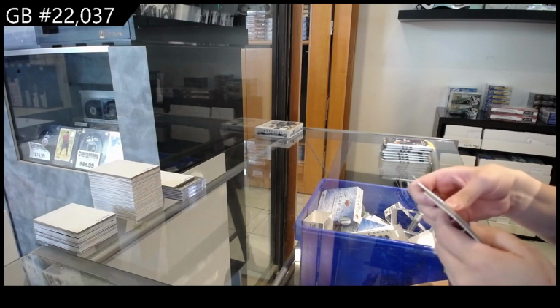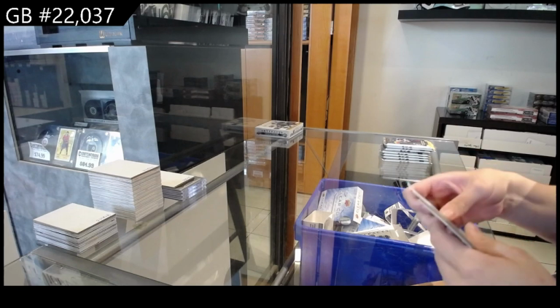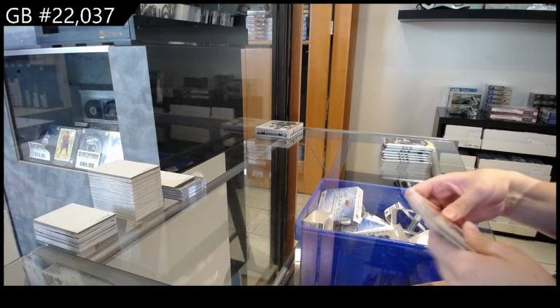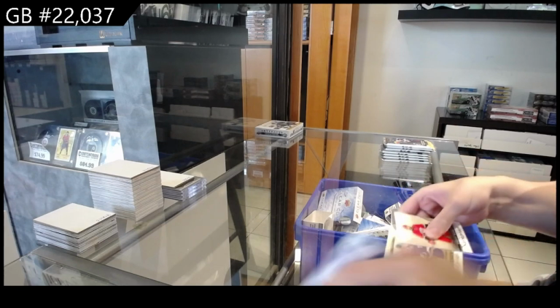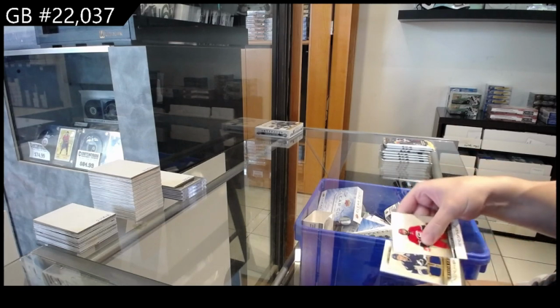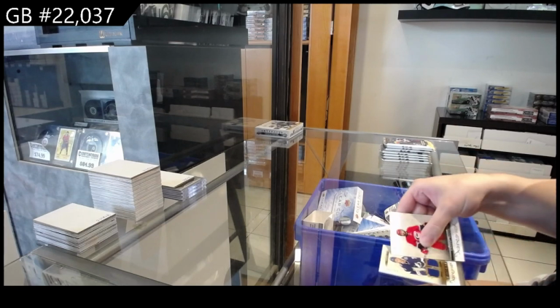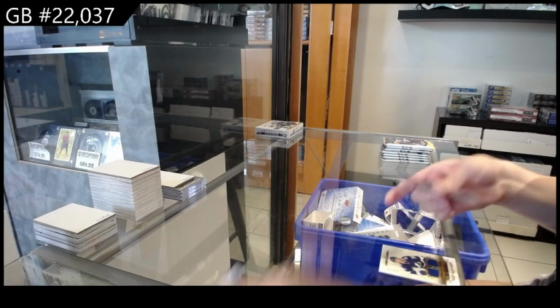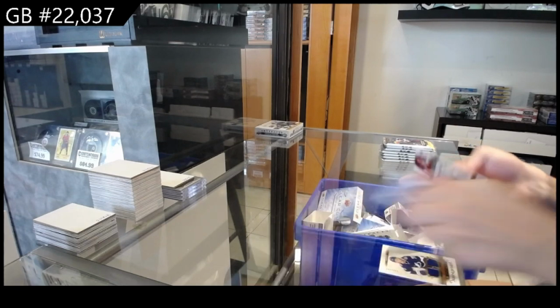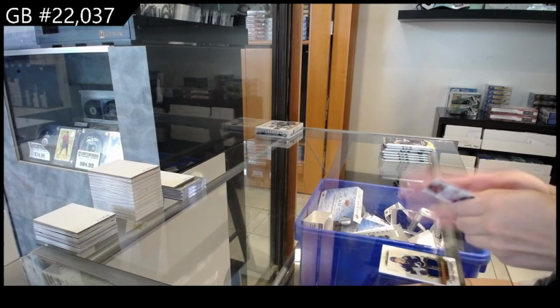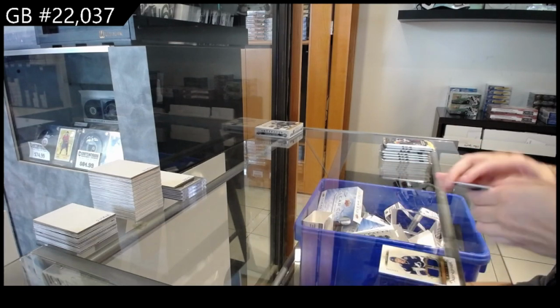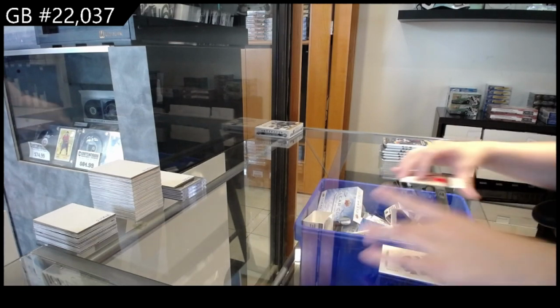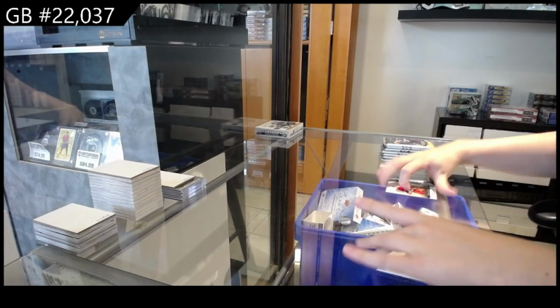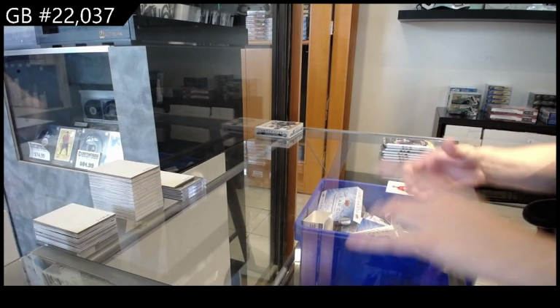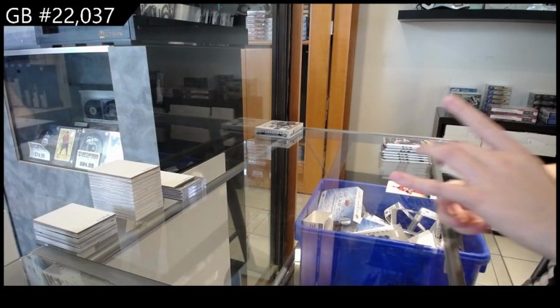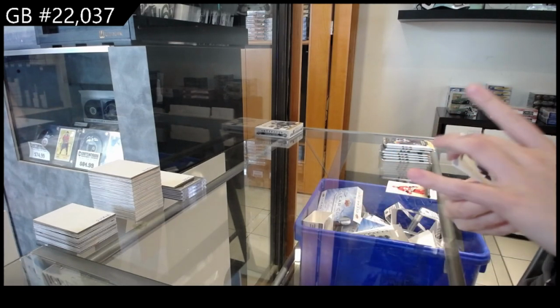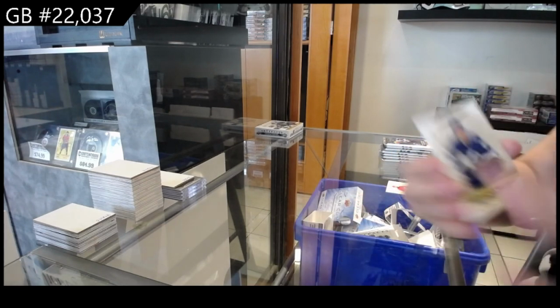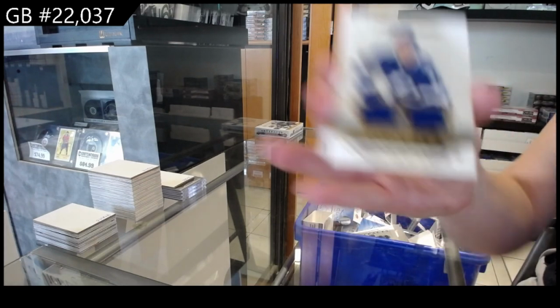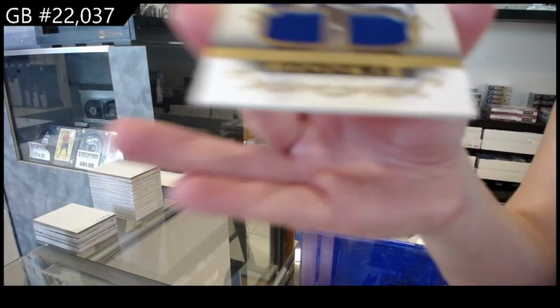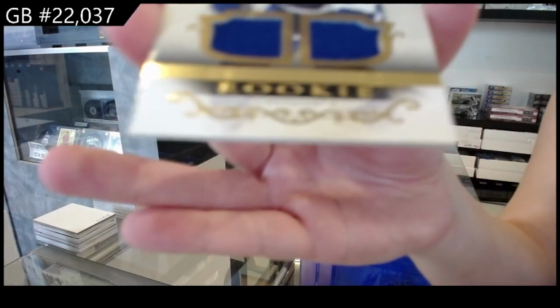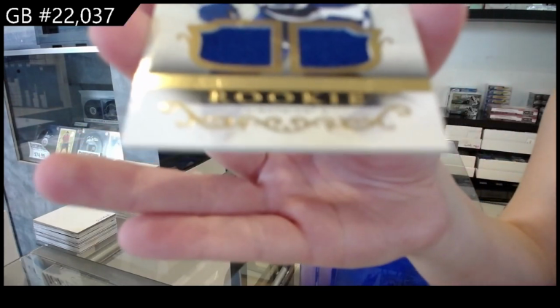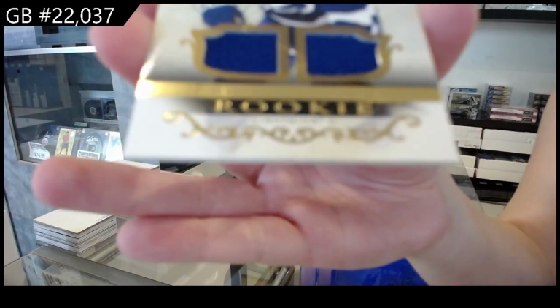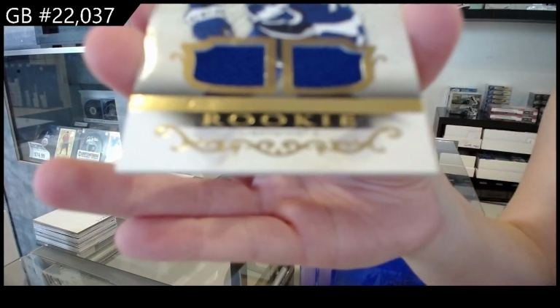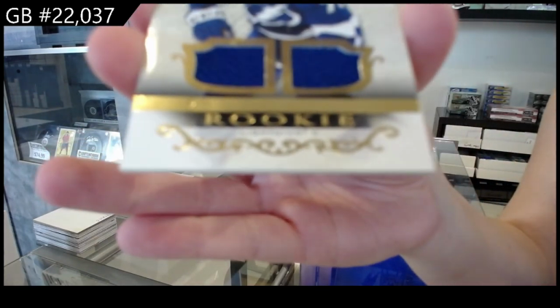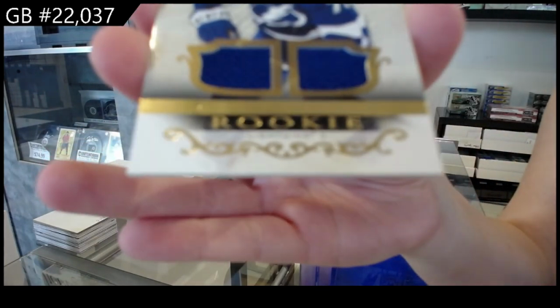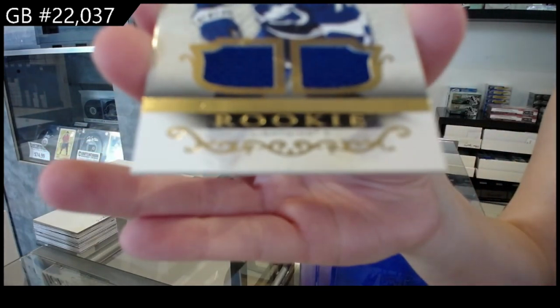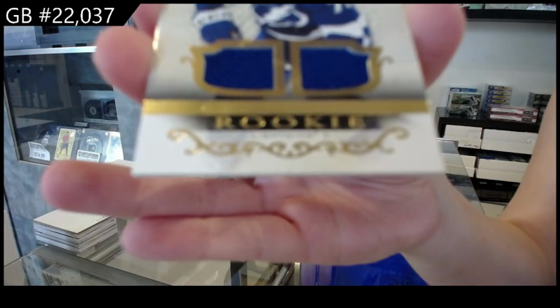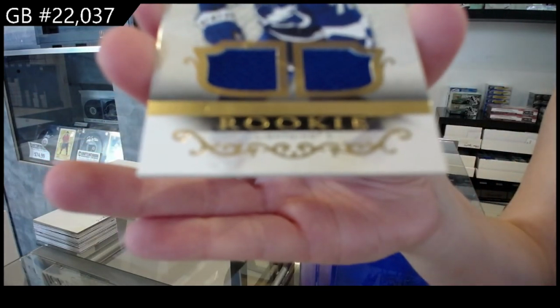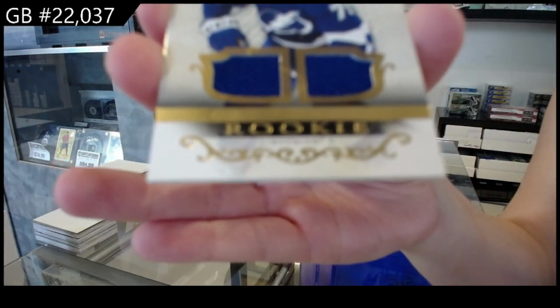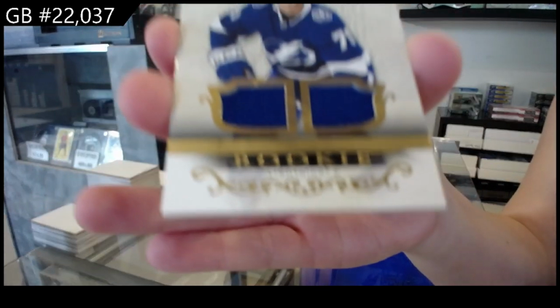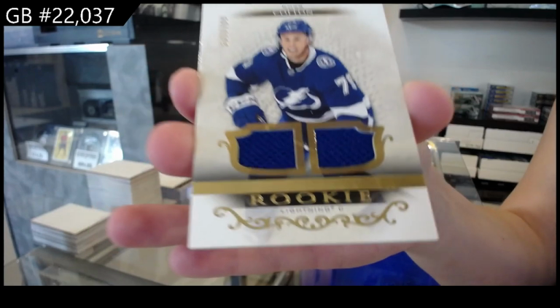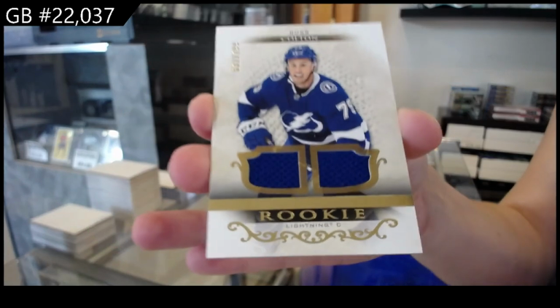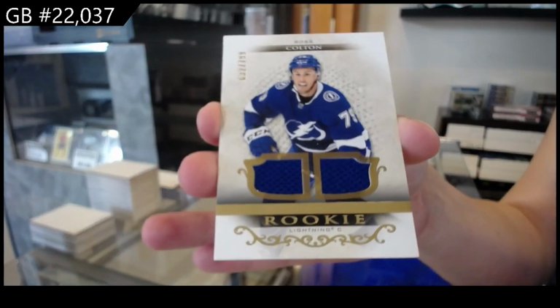We have a rookie dual jersey, numbered to 799 for the Tampa Bay Lightning — Ross Colton.